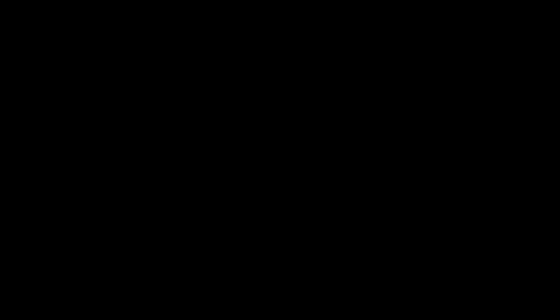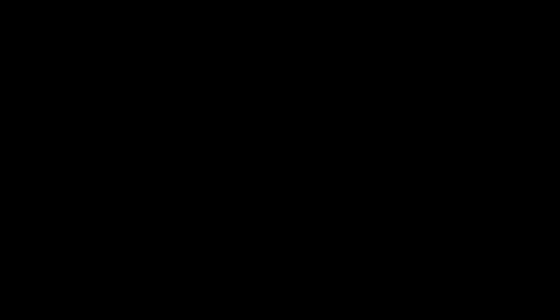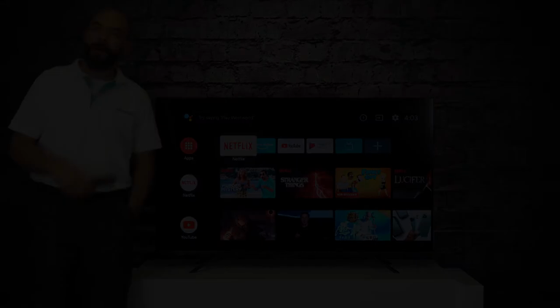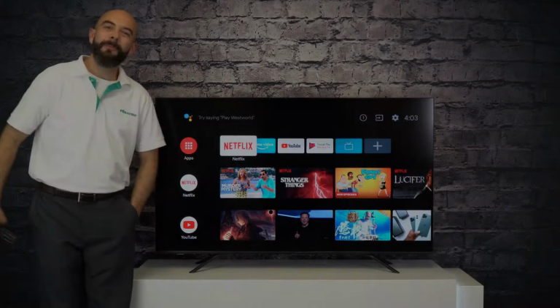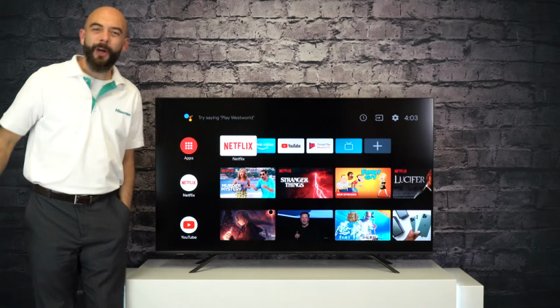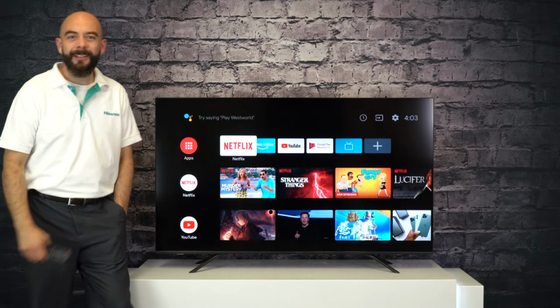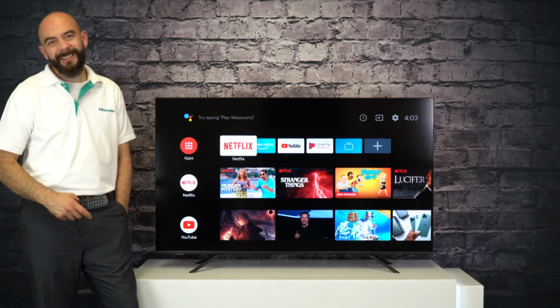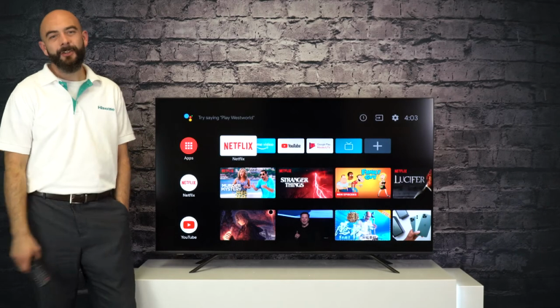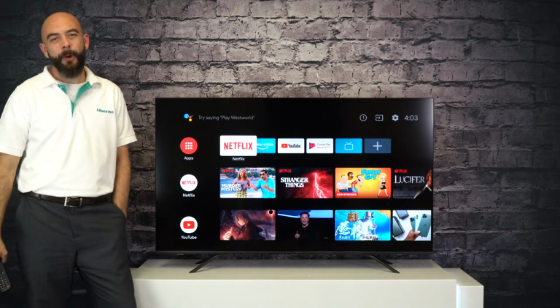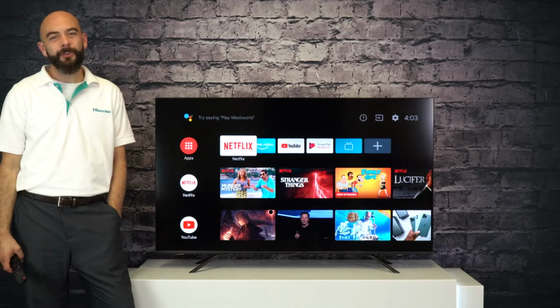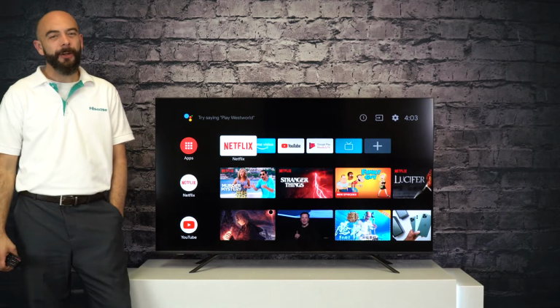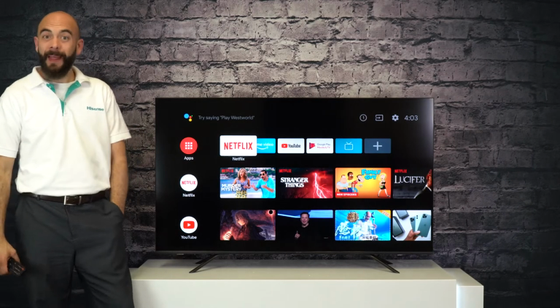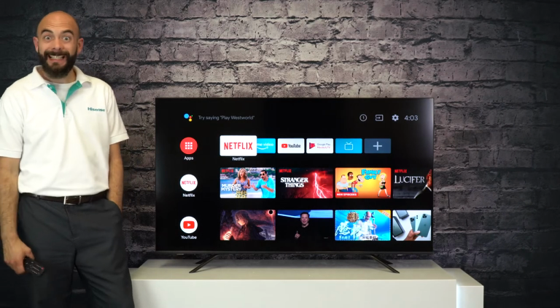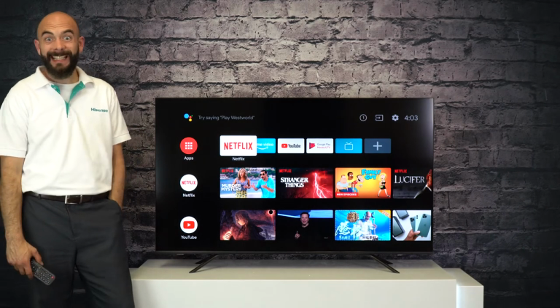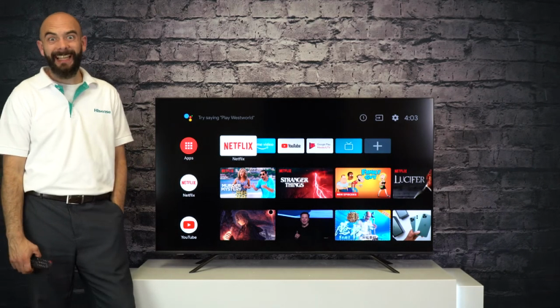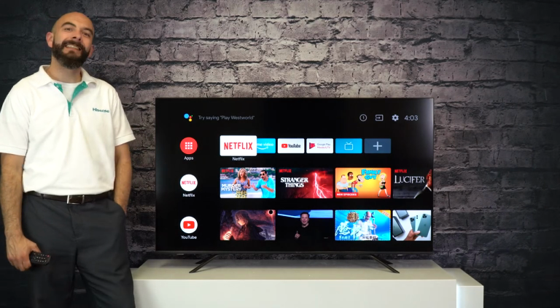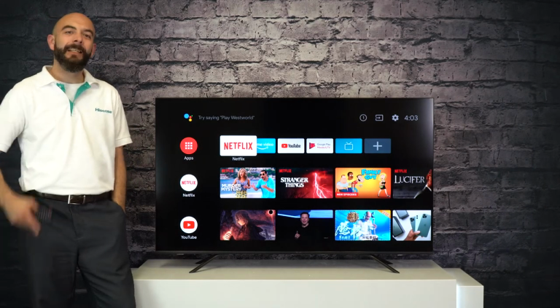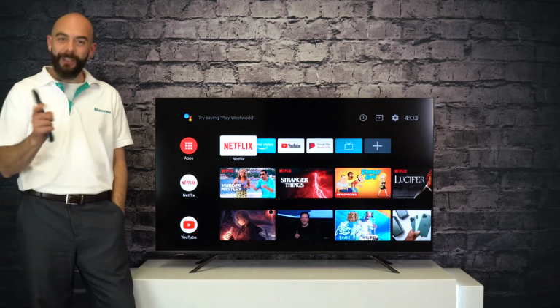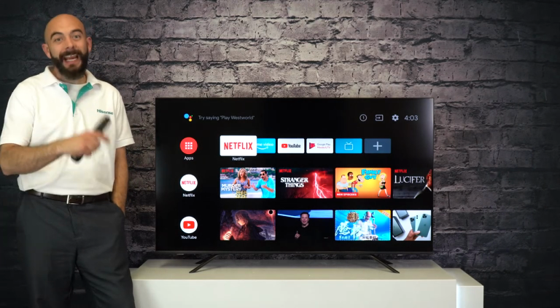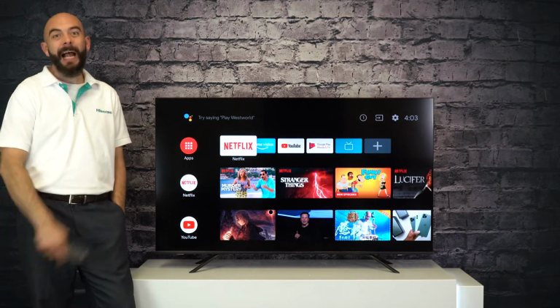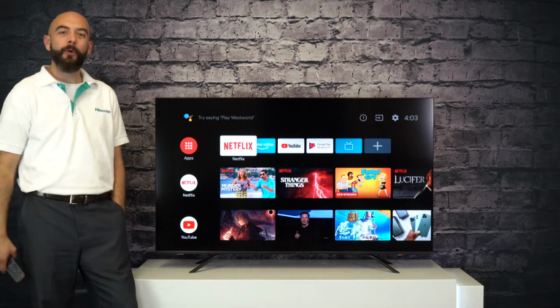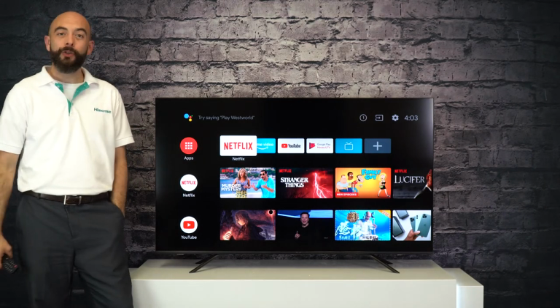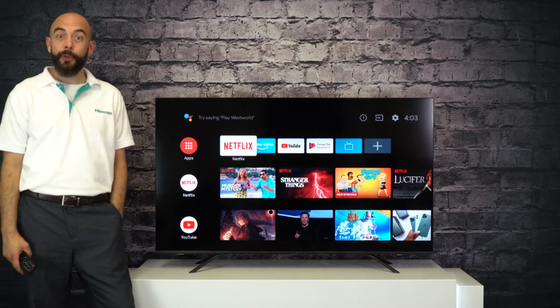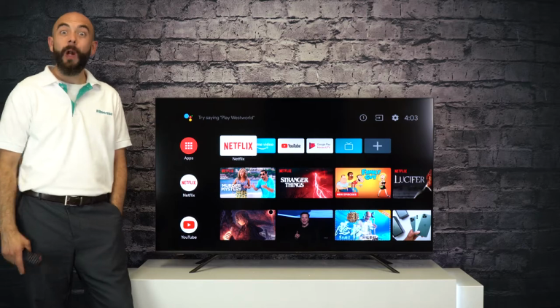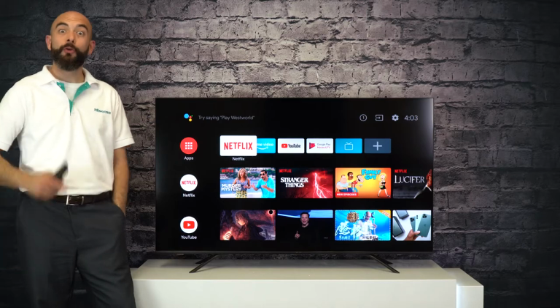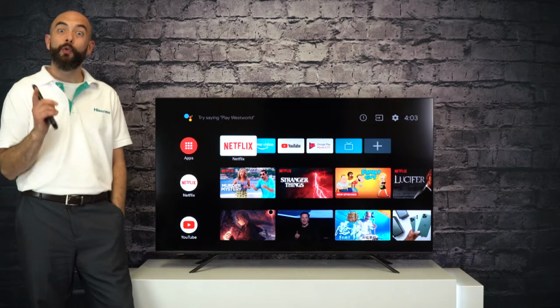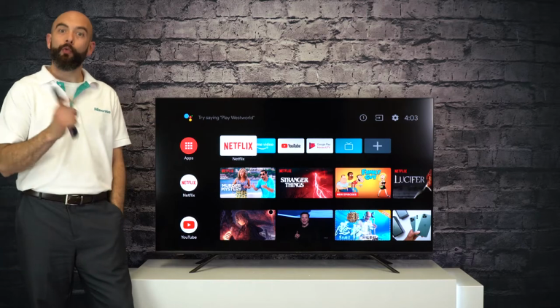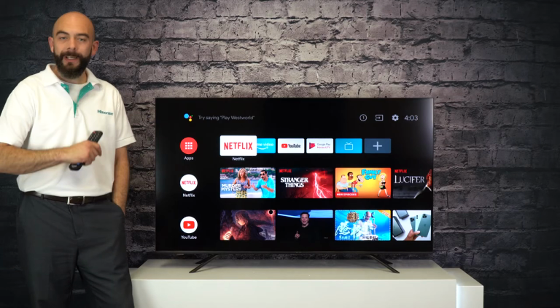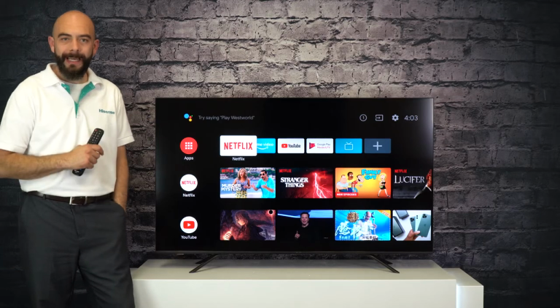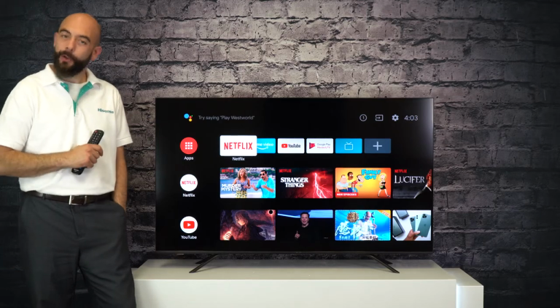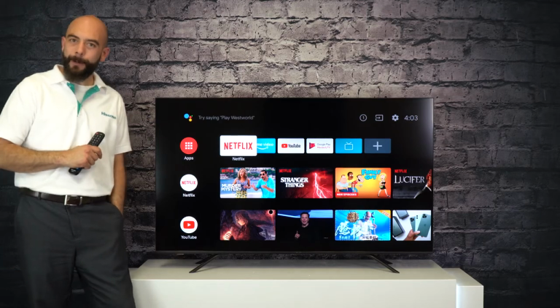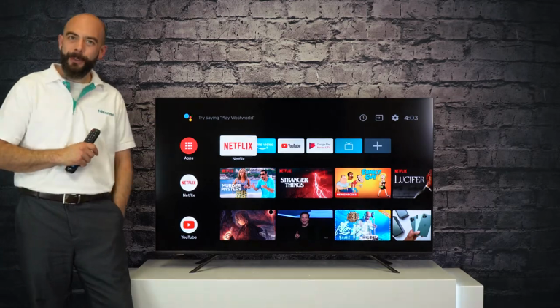Hi, my name is Travis, National Product Trainer with Hisense Canada. Today I am going to show you how to rename your inputs.